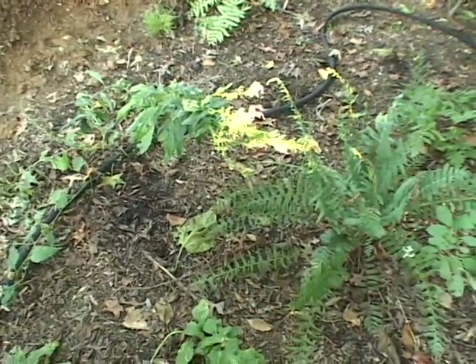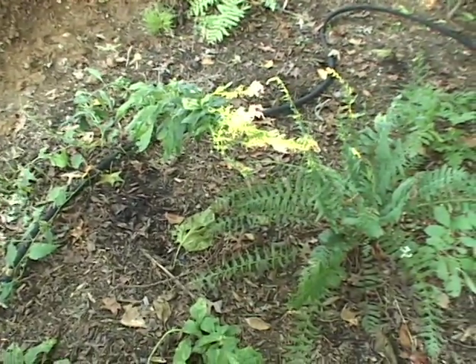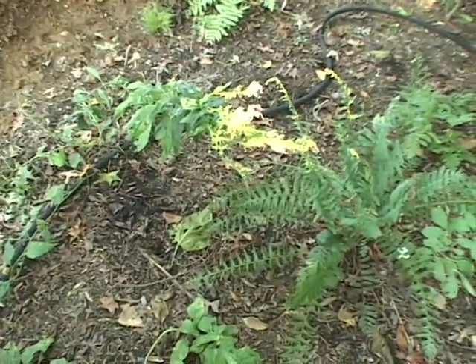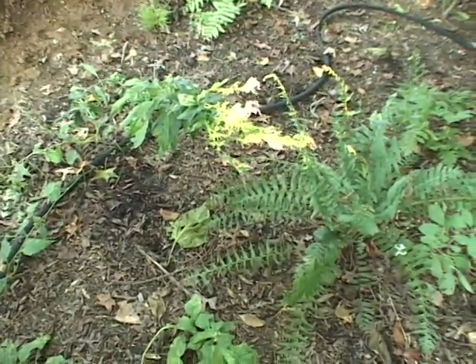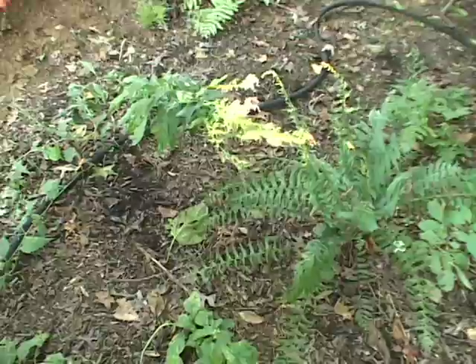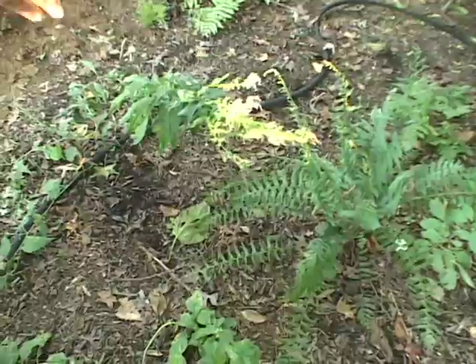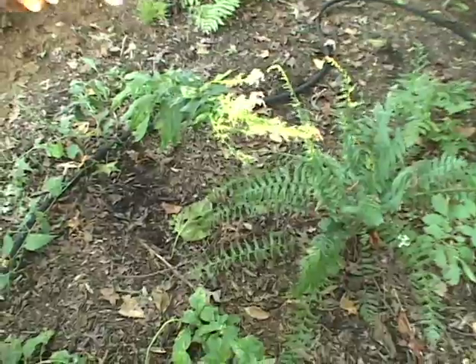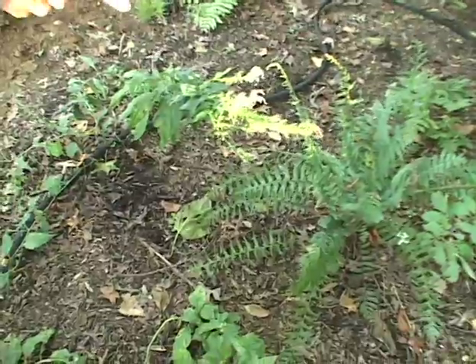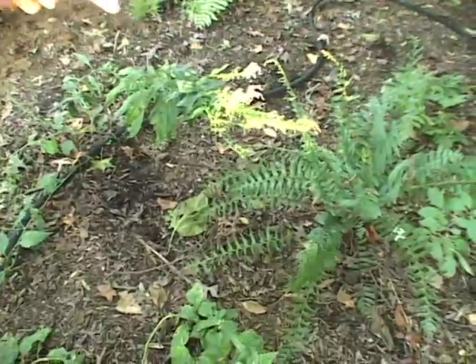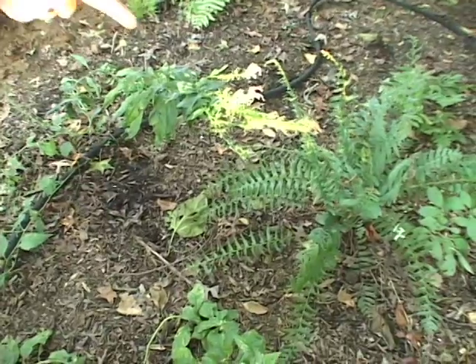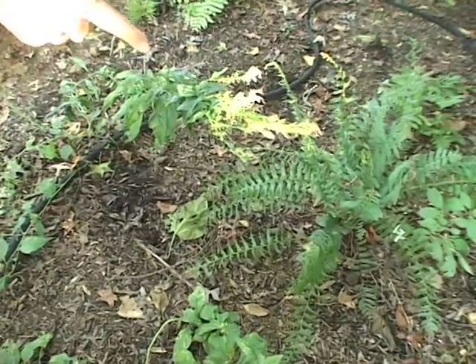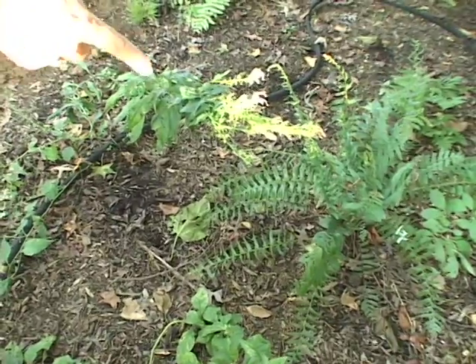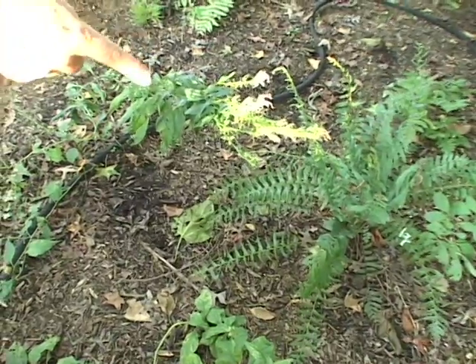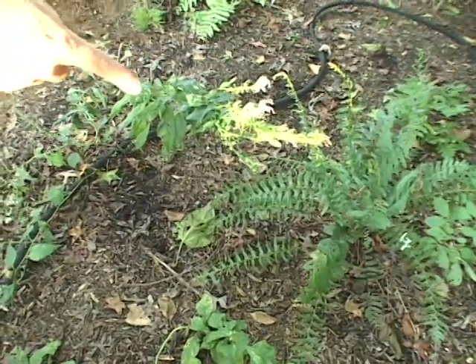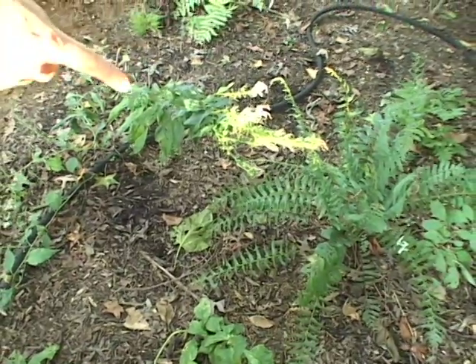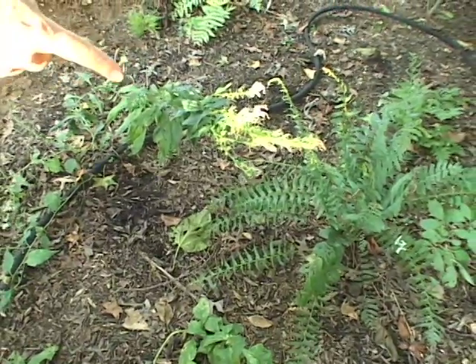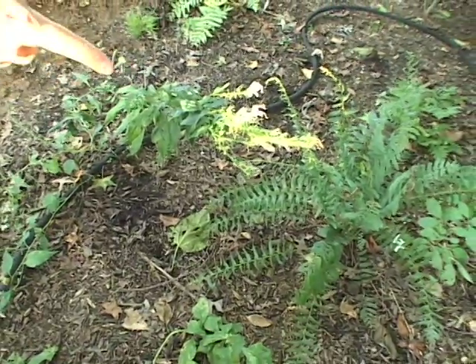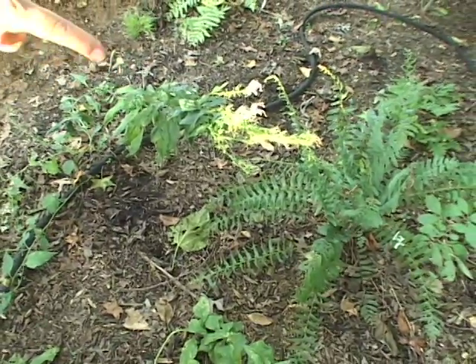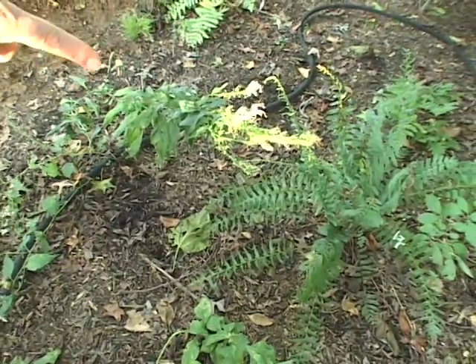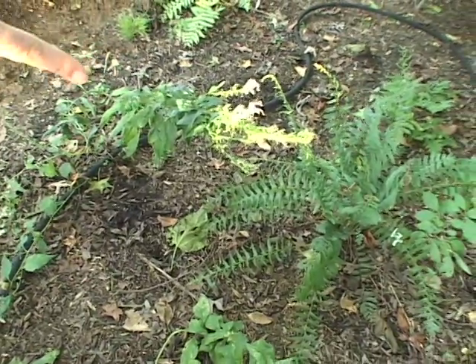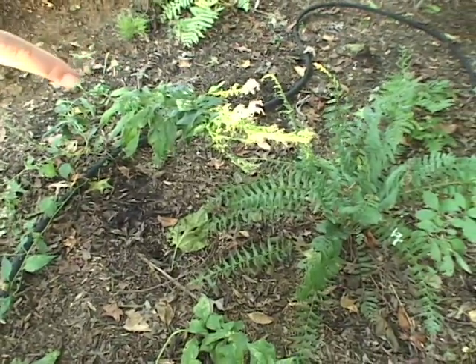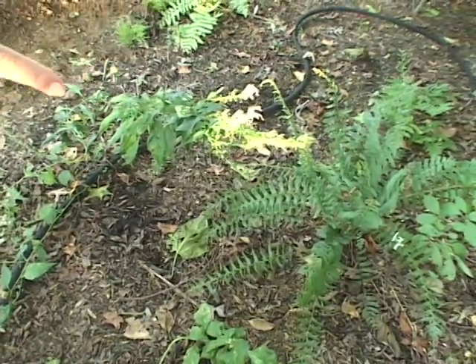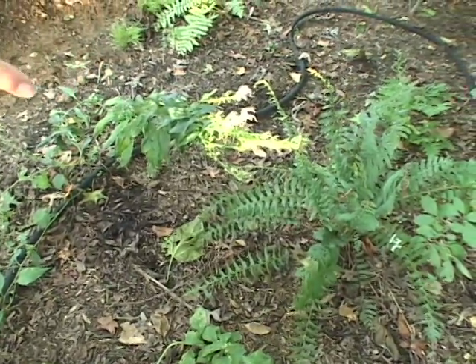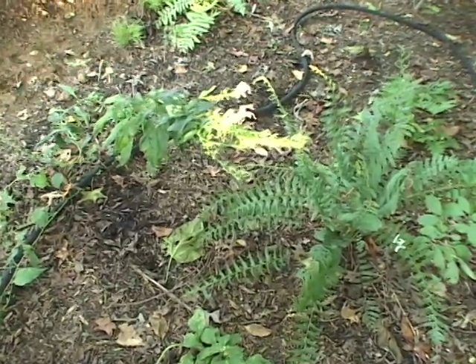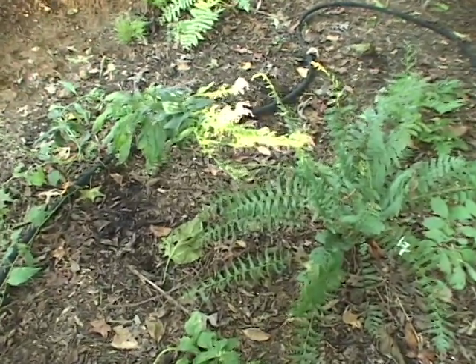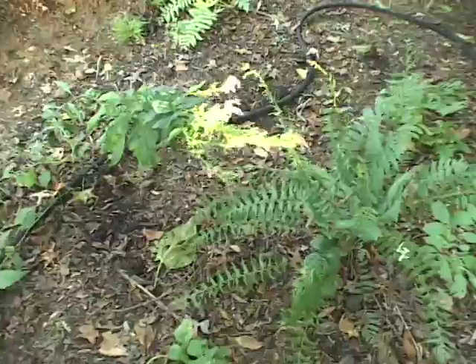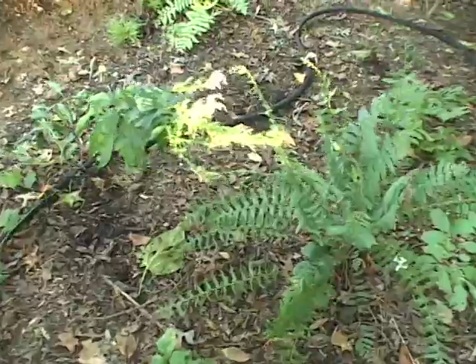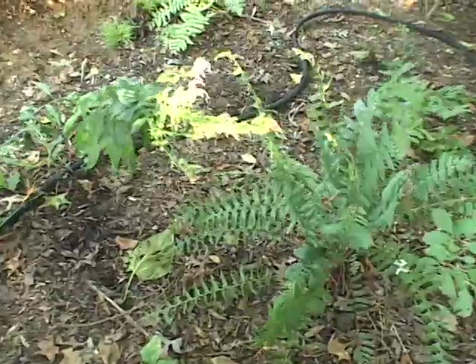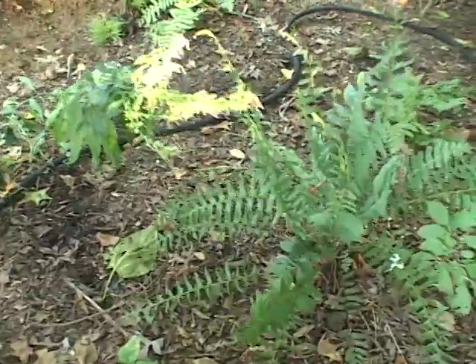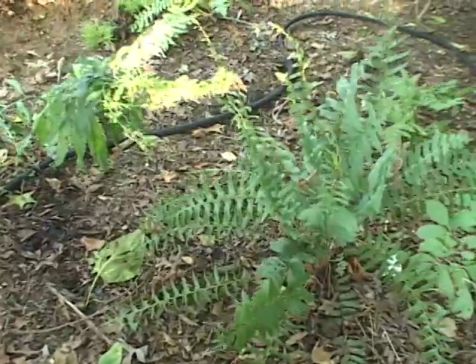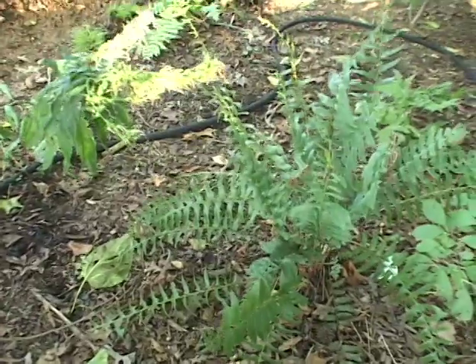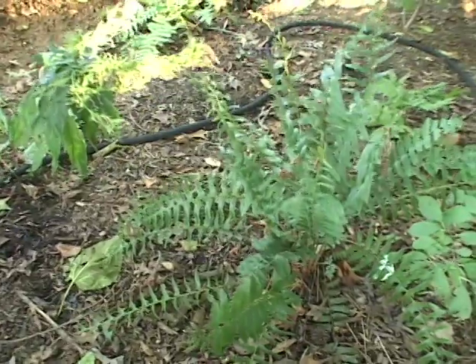This right here is an evergreen fern called a Christmas fern, and it provides green color throughout the winter.